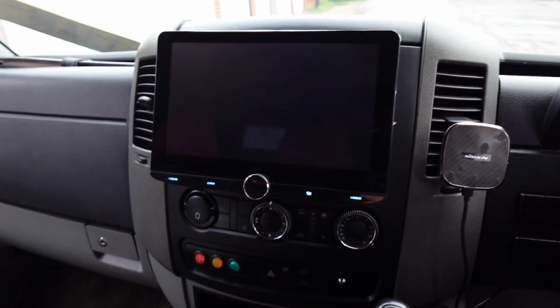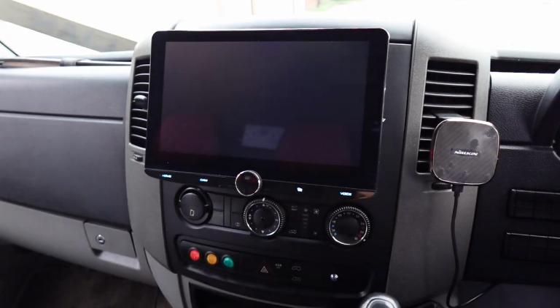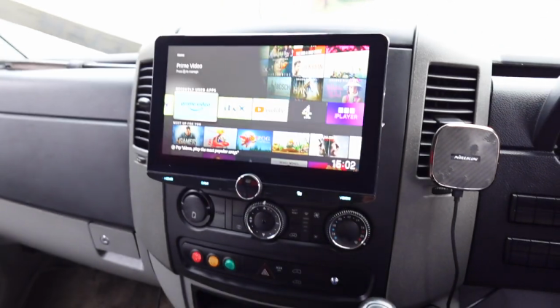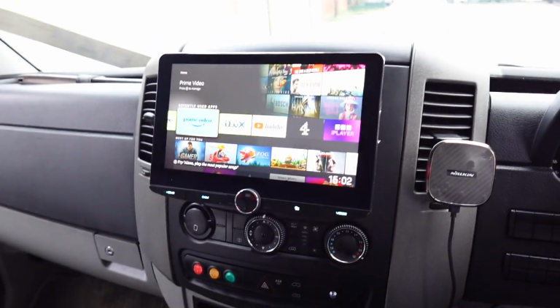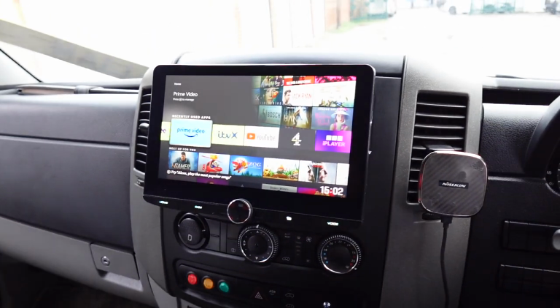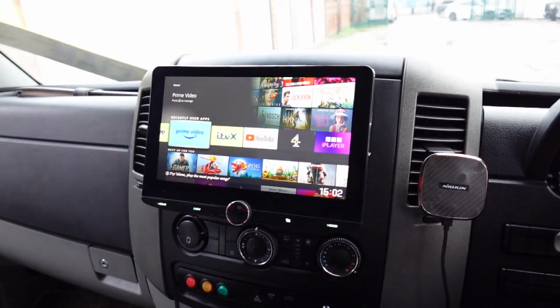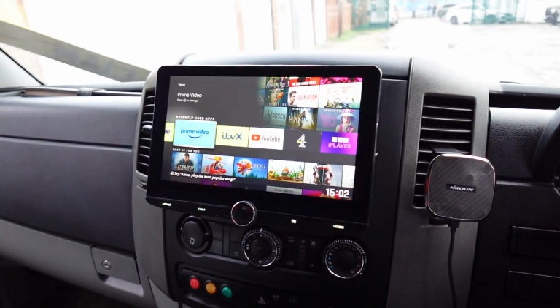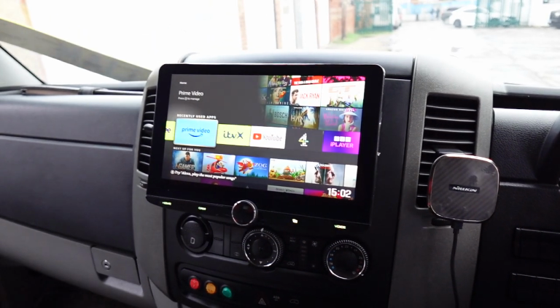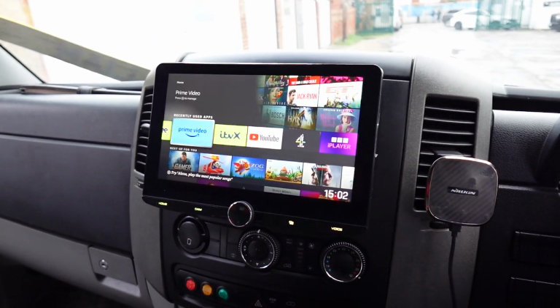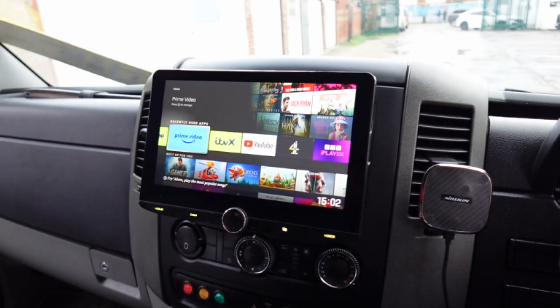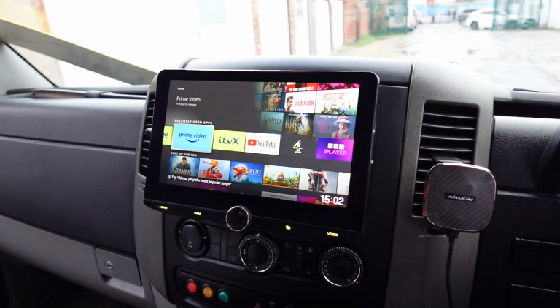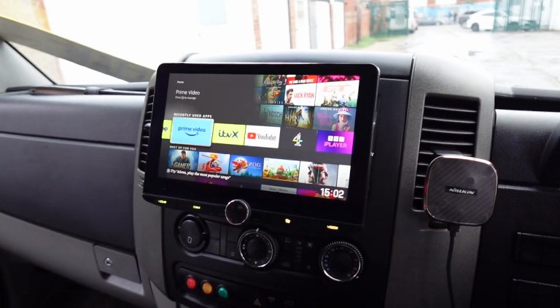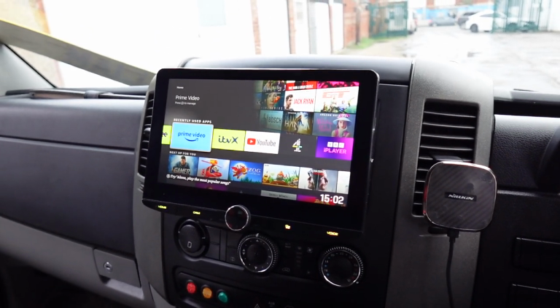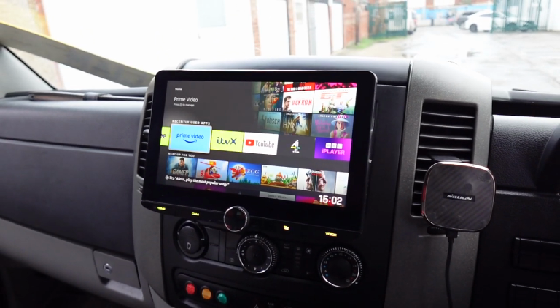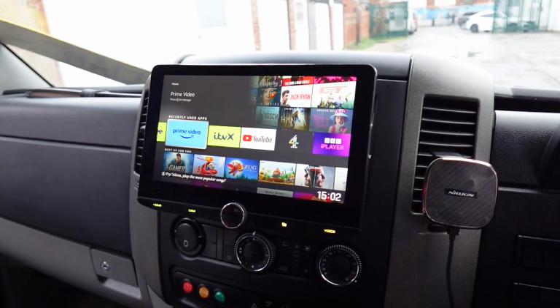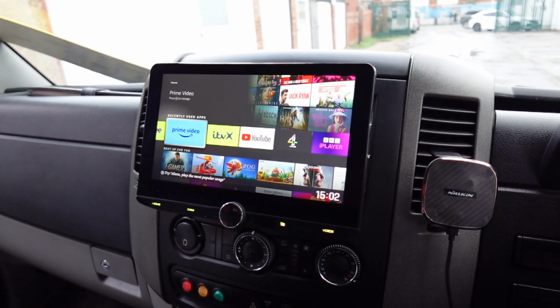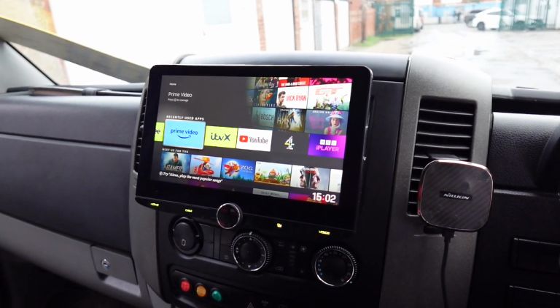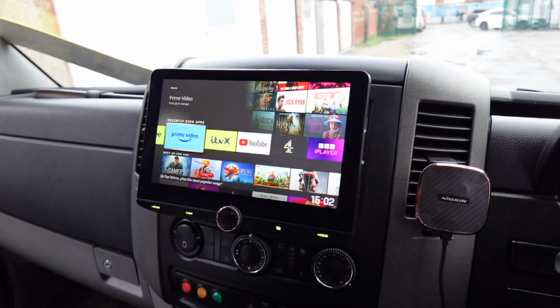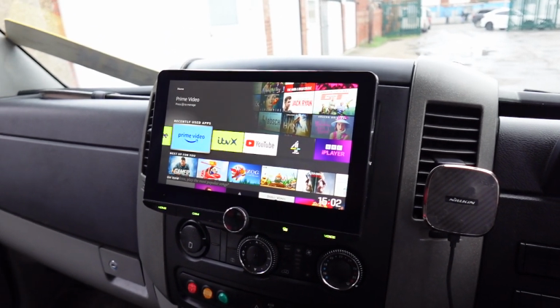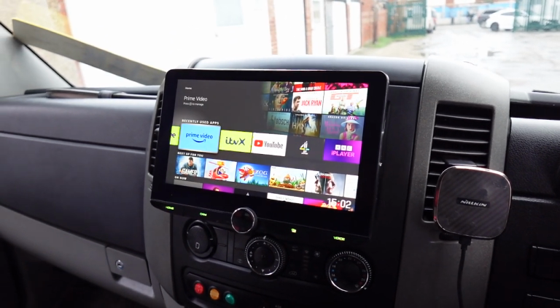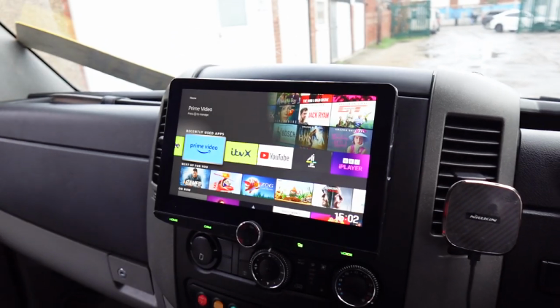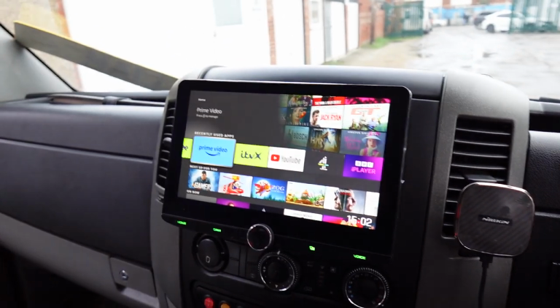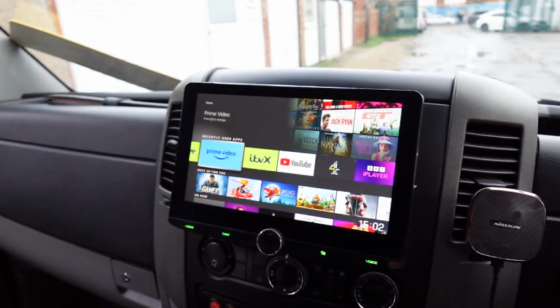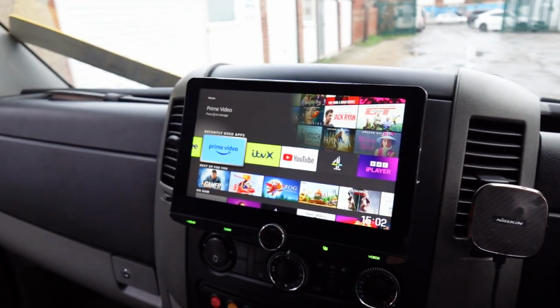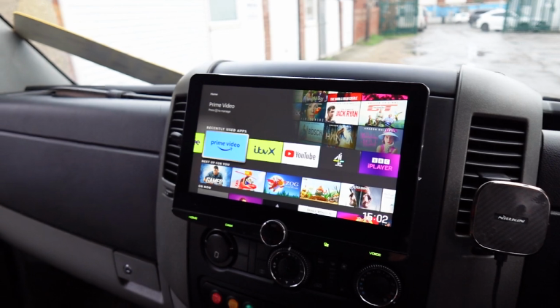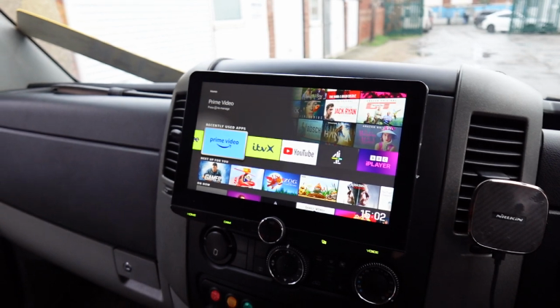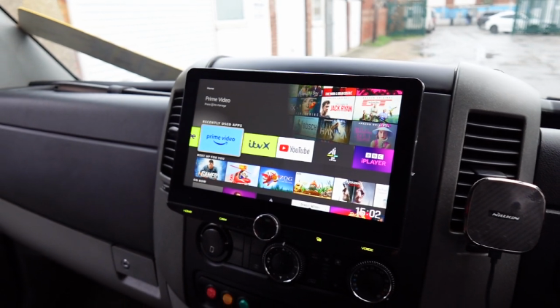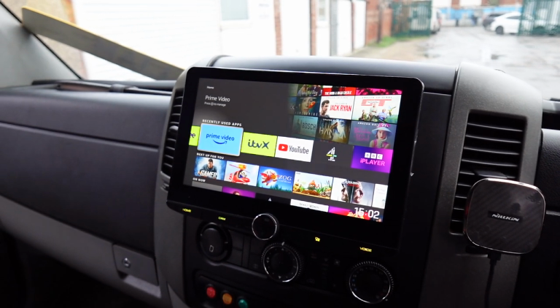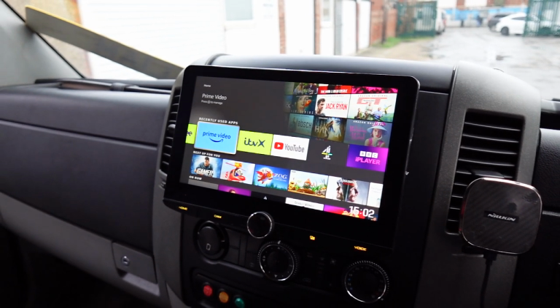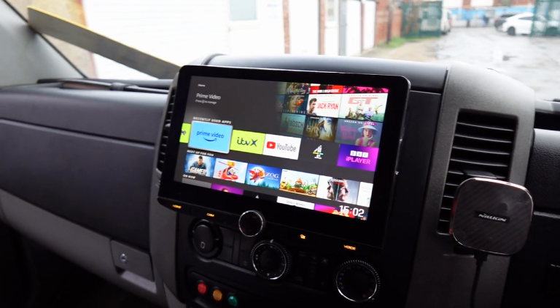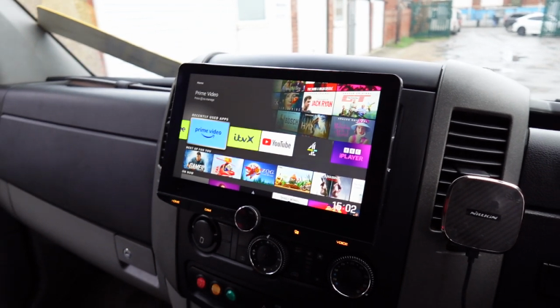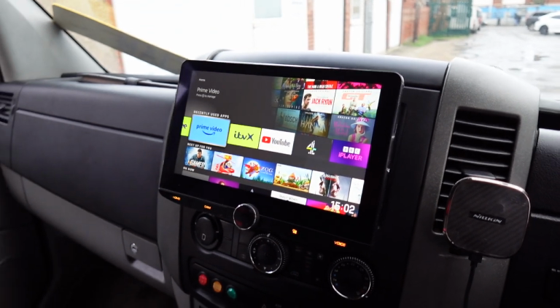Let's get it turned on. We're going to go straight to booting up and it's remembered where it last was, which is the HDMI input.